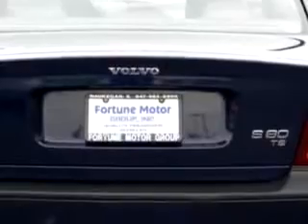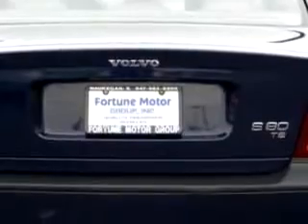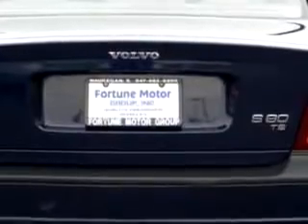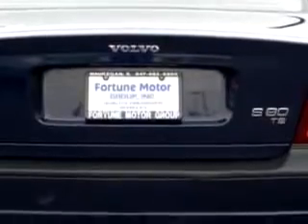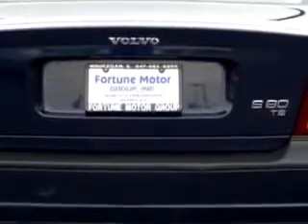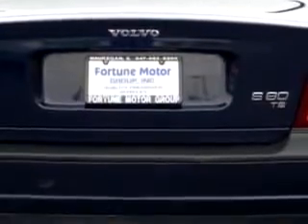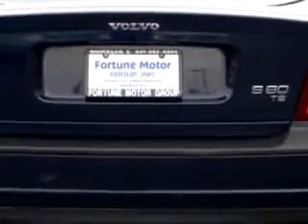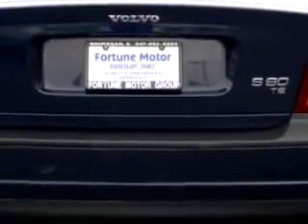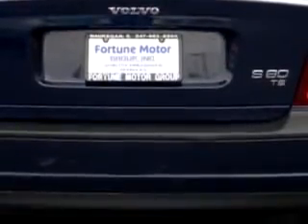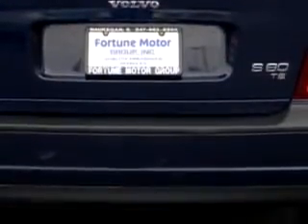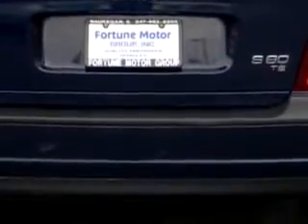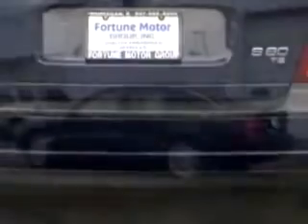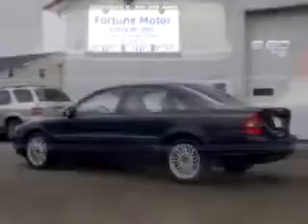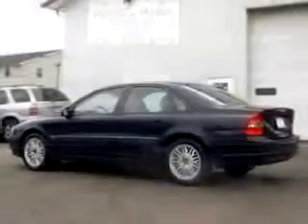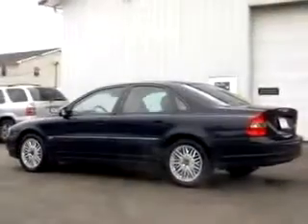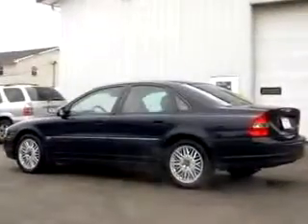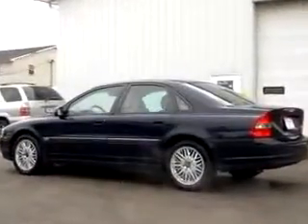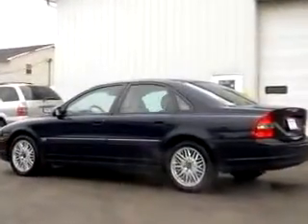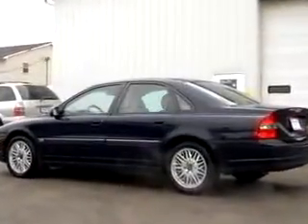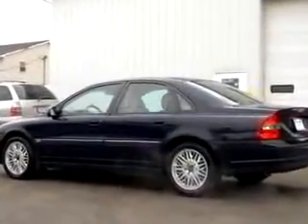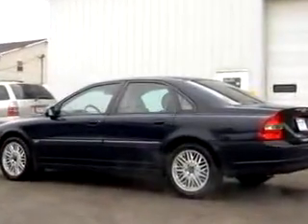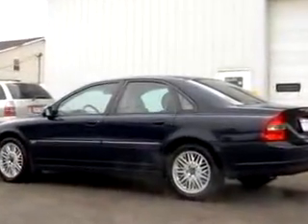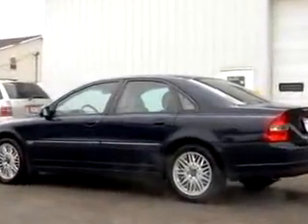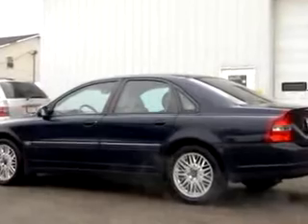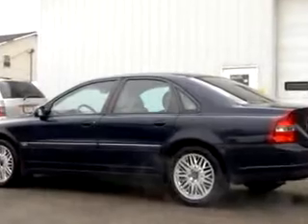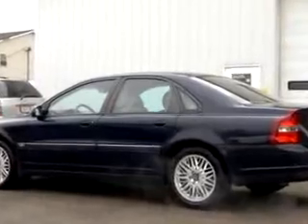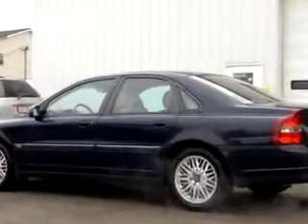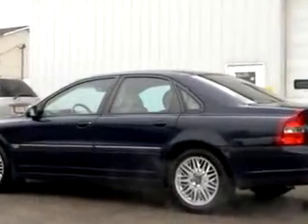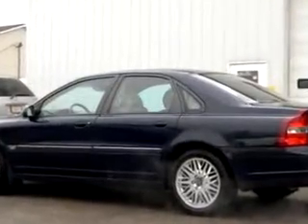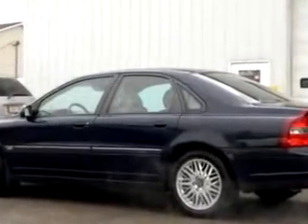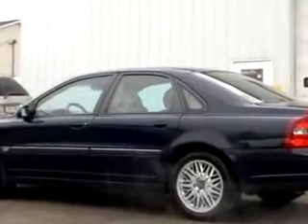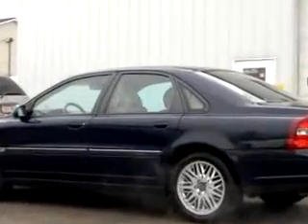Enjoy the drive and have peace of mind in this 01 Volvo S80 T6. See us at Fortune Motors today.